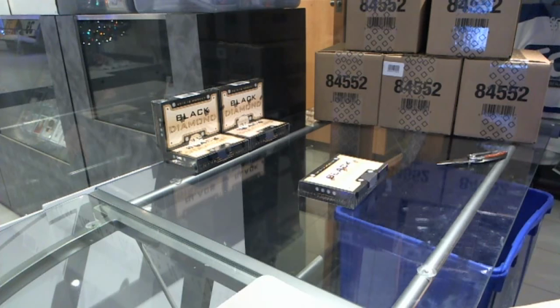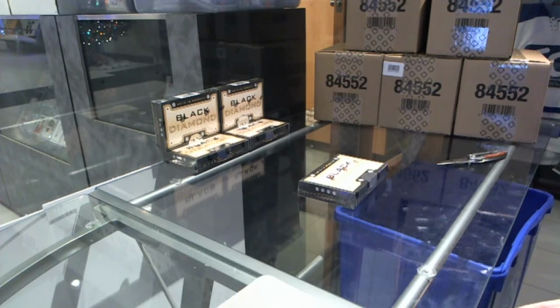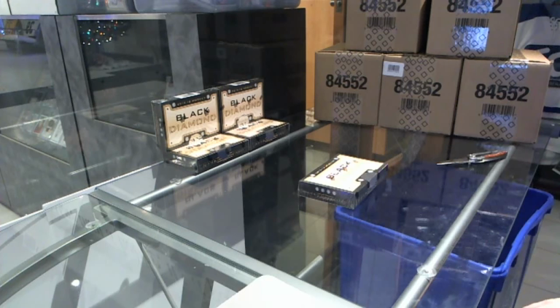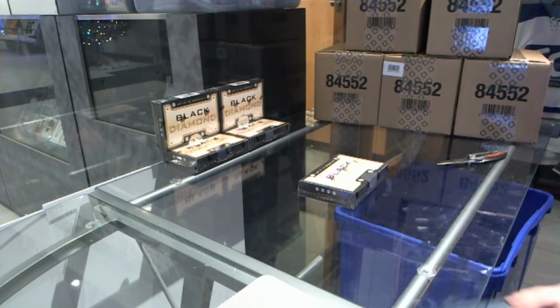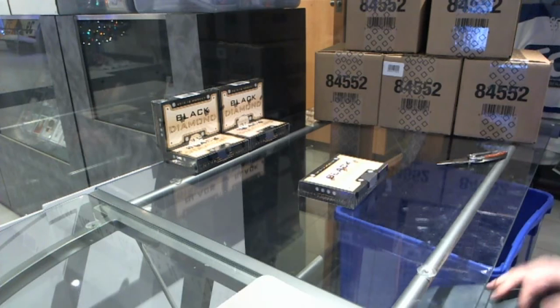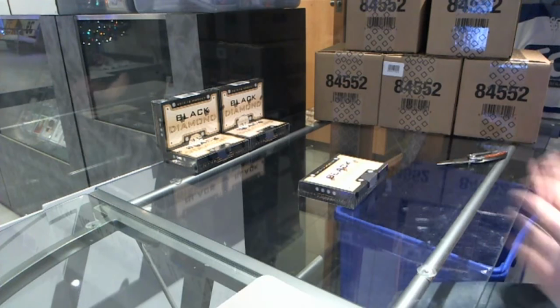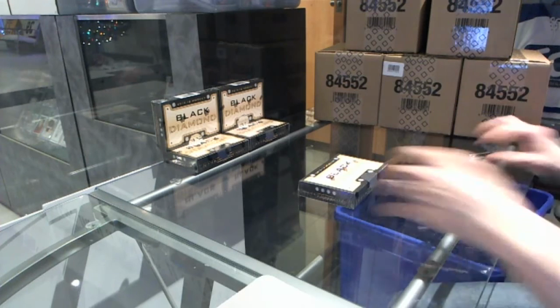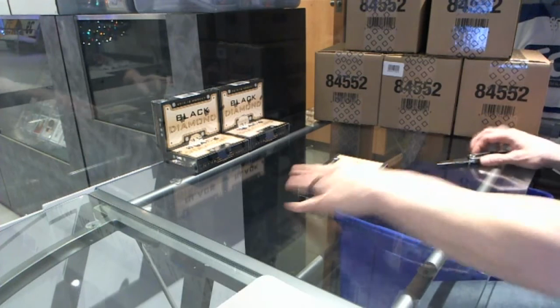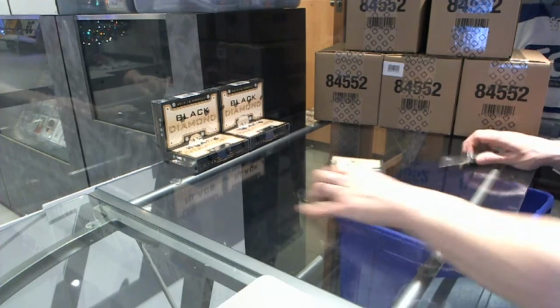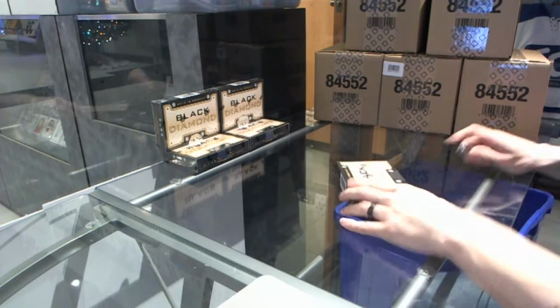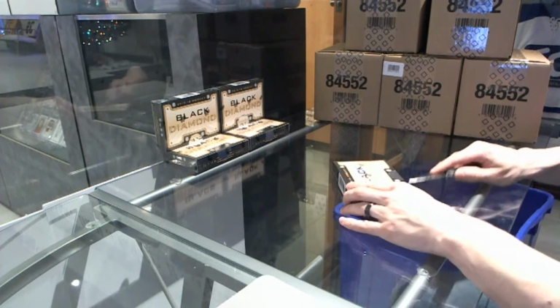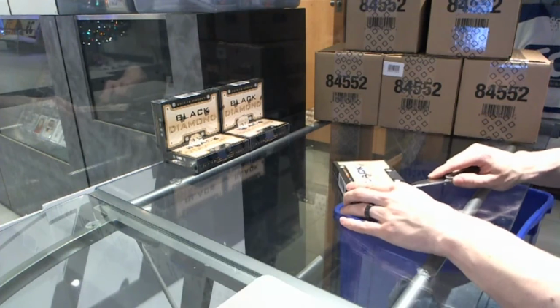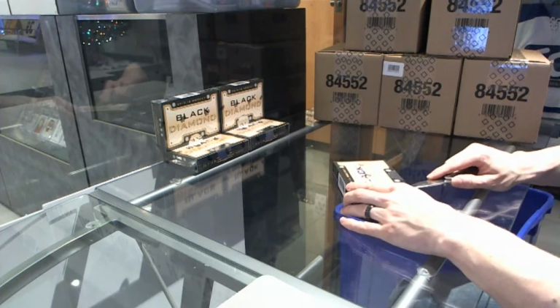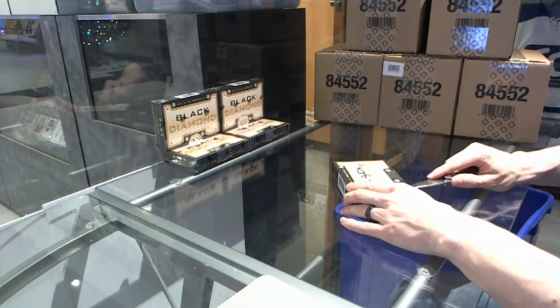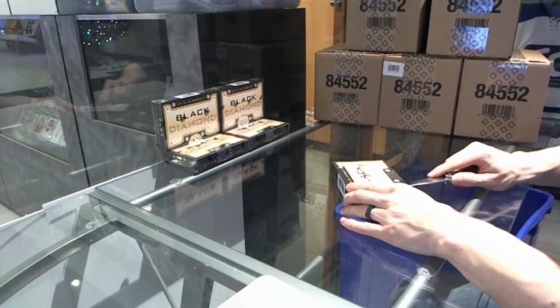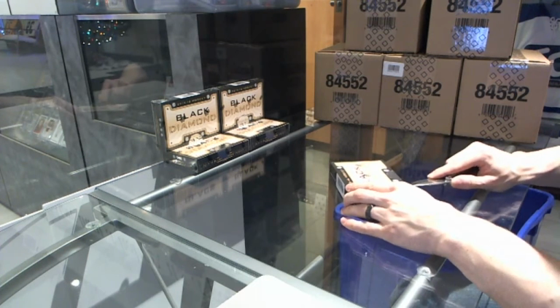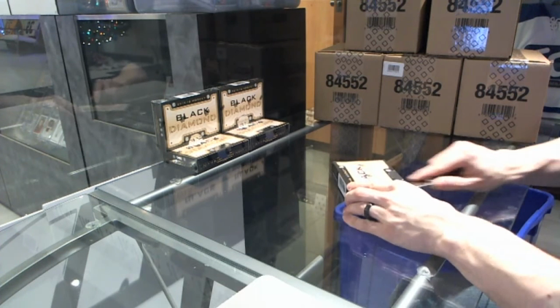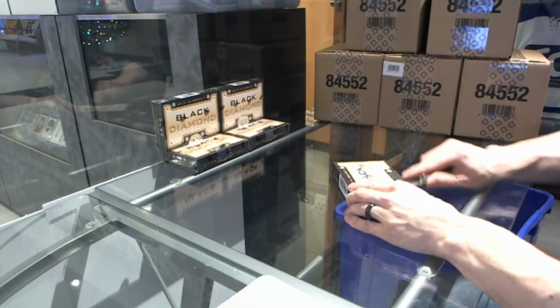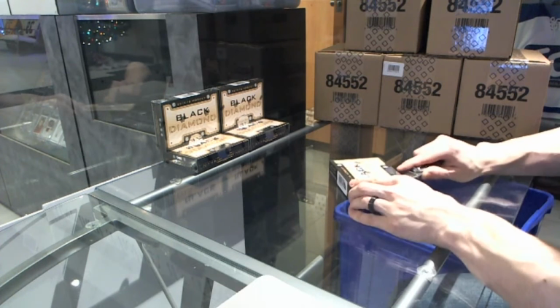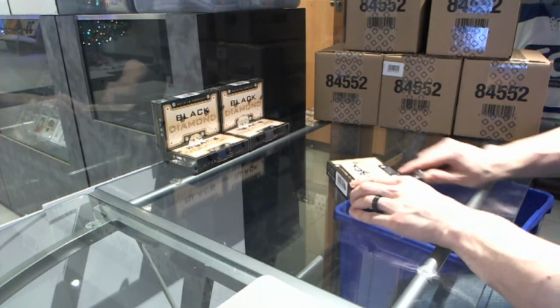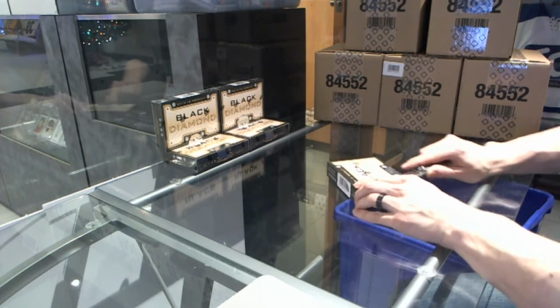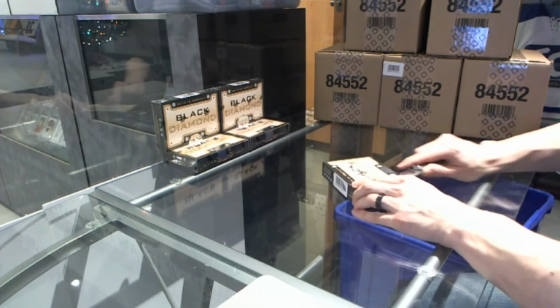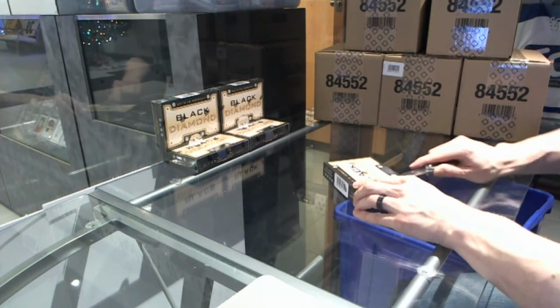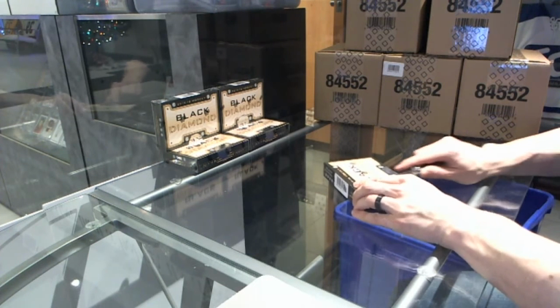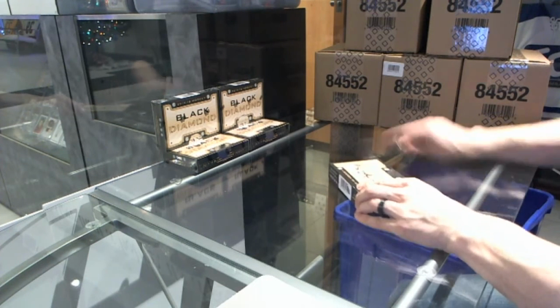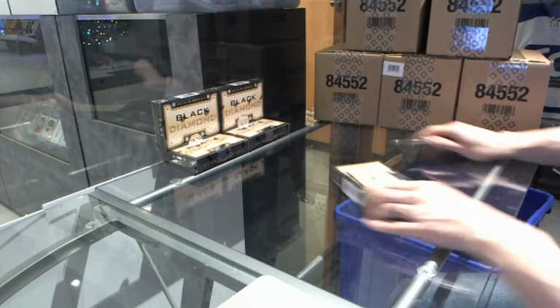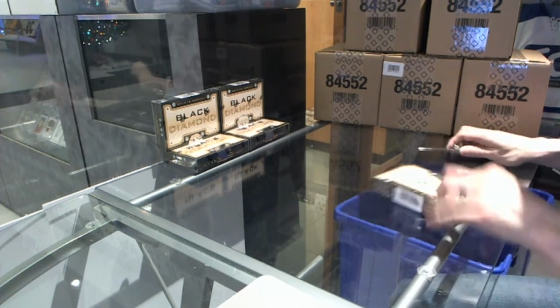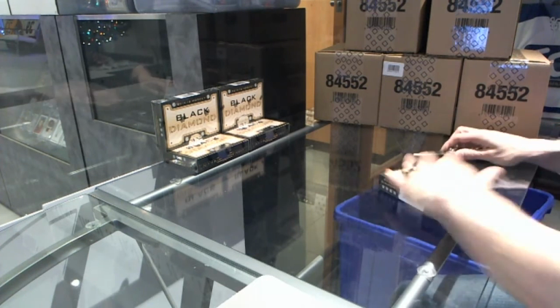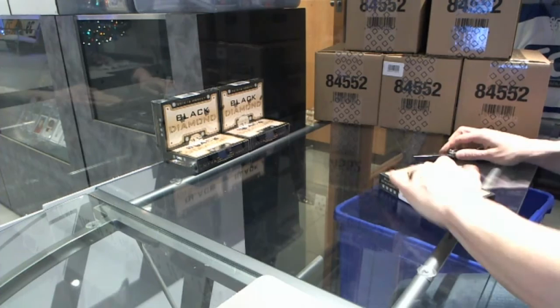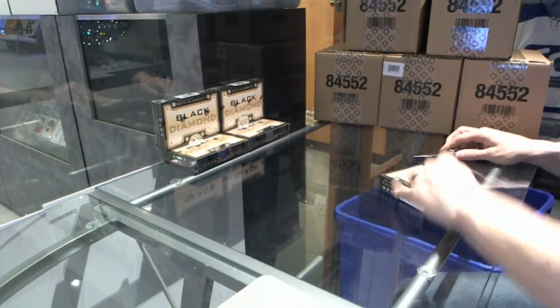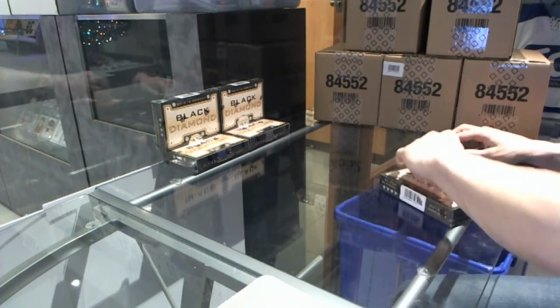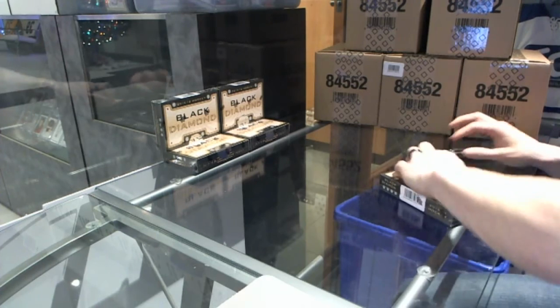Here we go, the Stew Driver's Box 1516 Black Diamond.